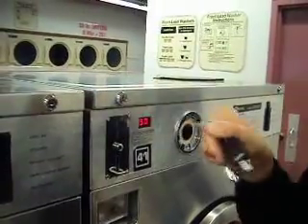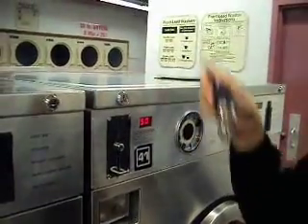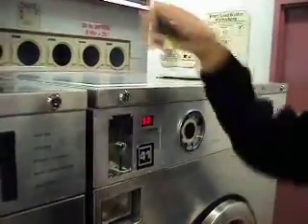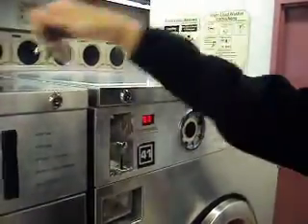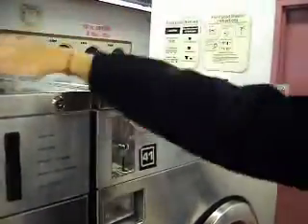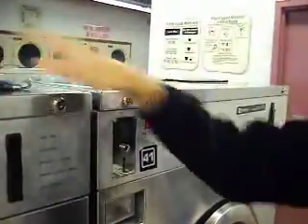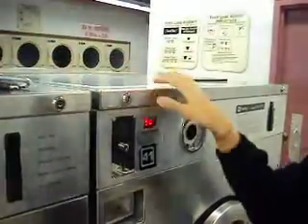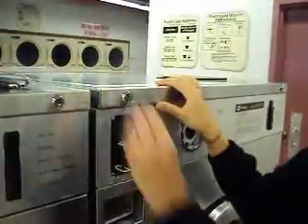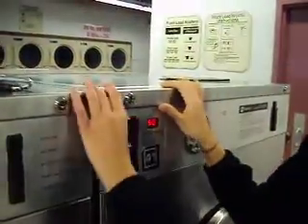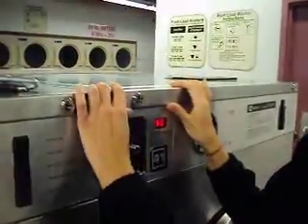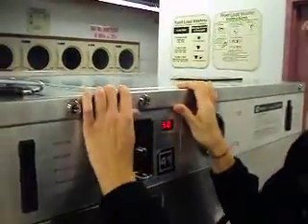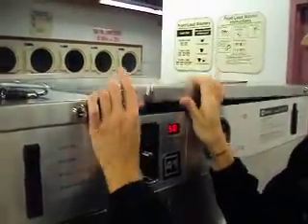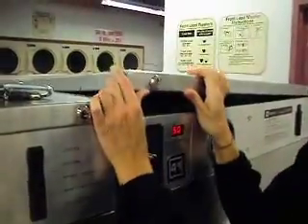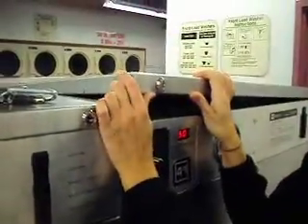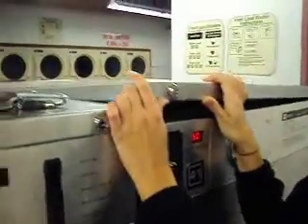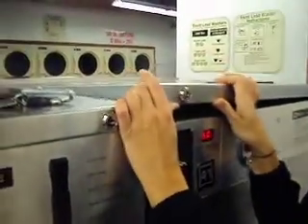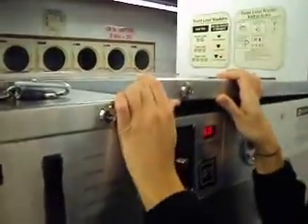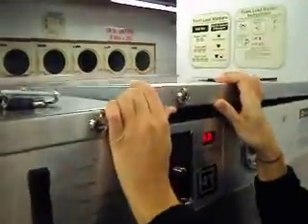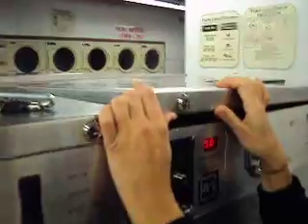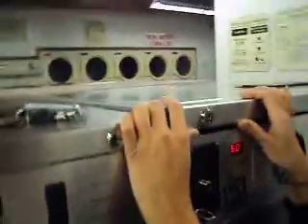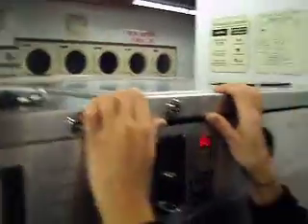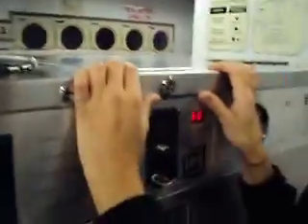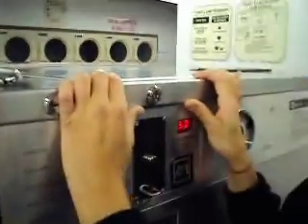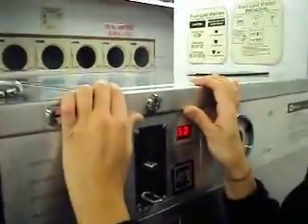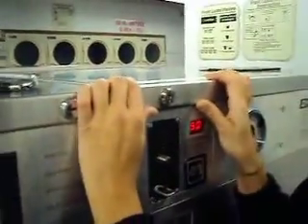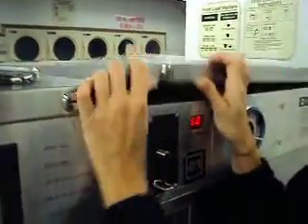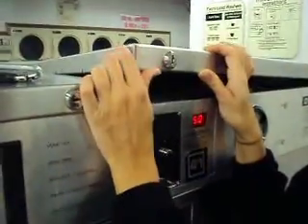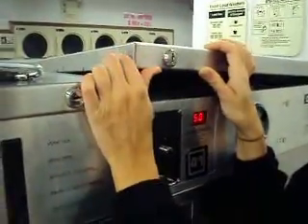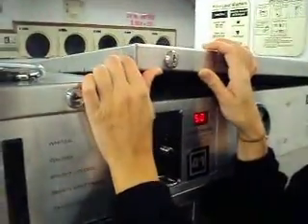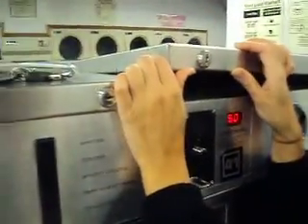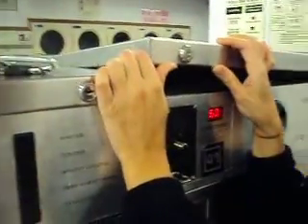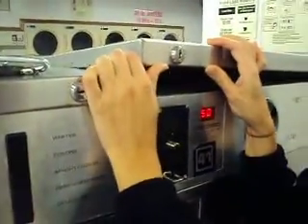Then you're going to pull the key out, and then you're going to pop this up. Now, on some of these, you're going to have to use some force to get the corner up.